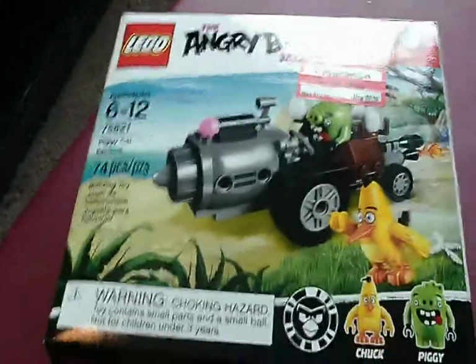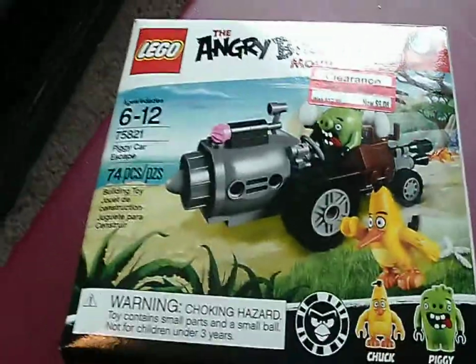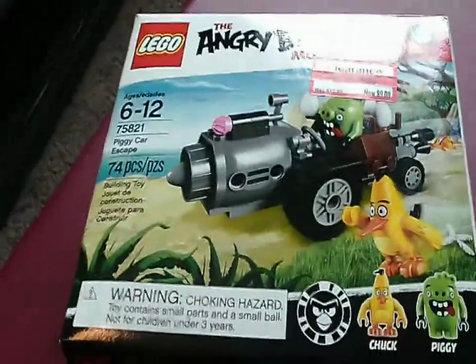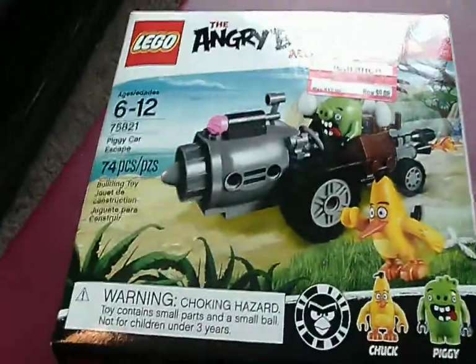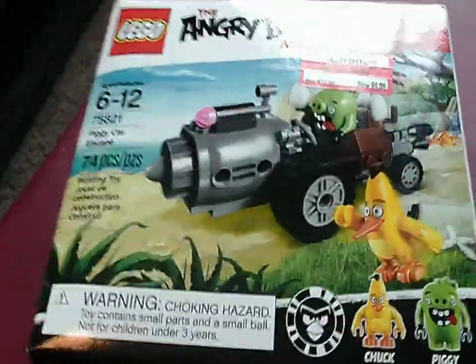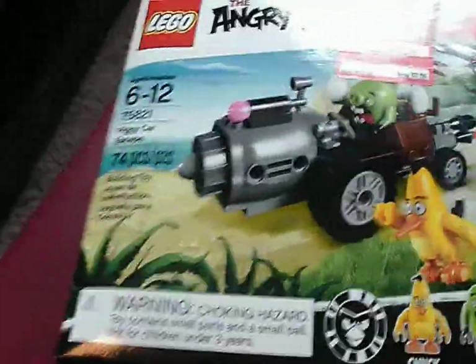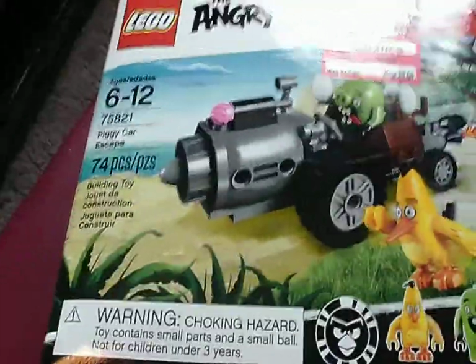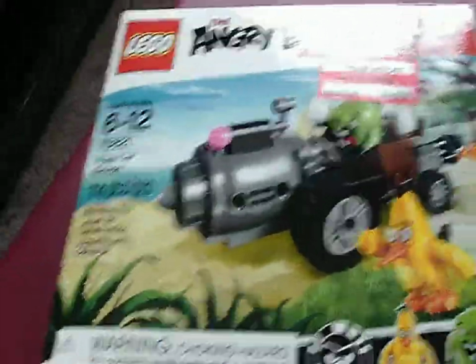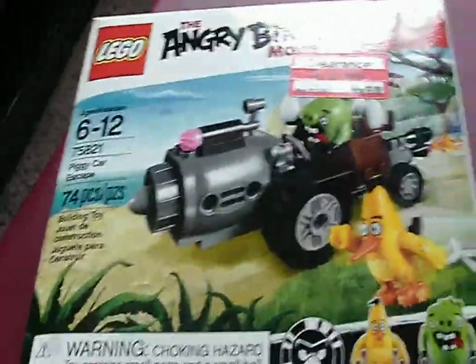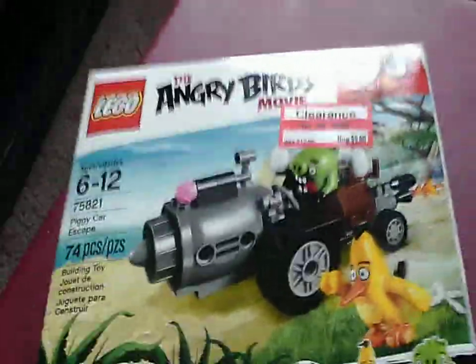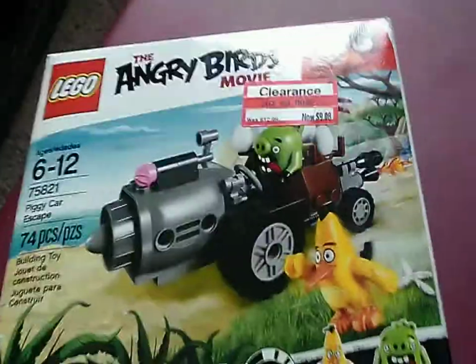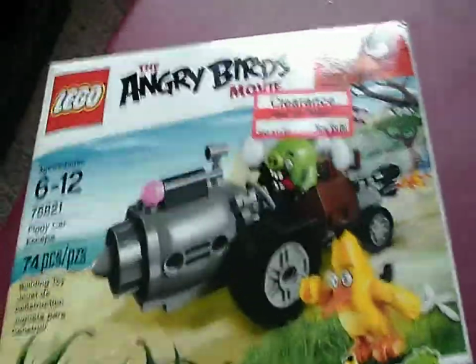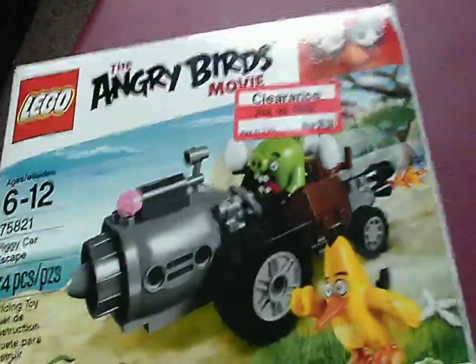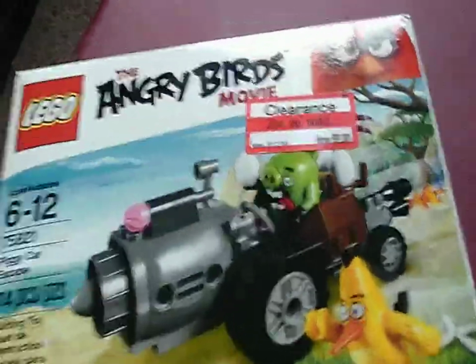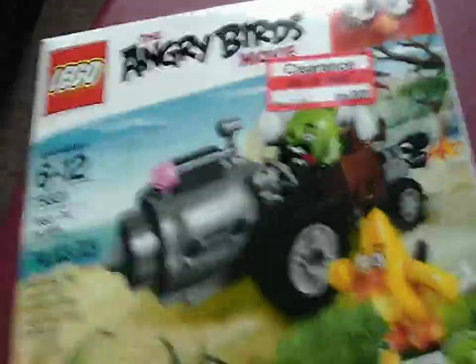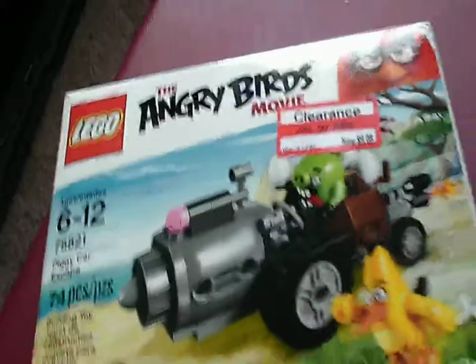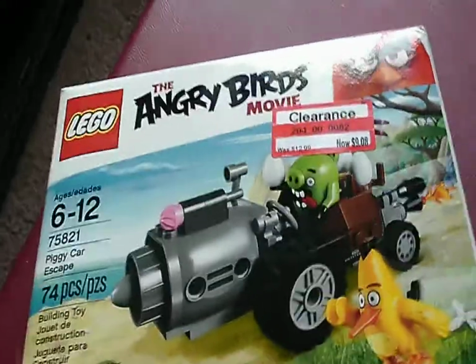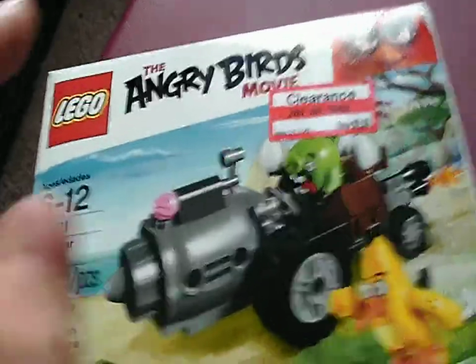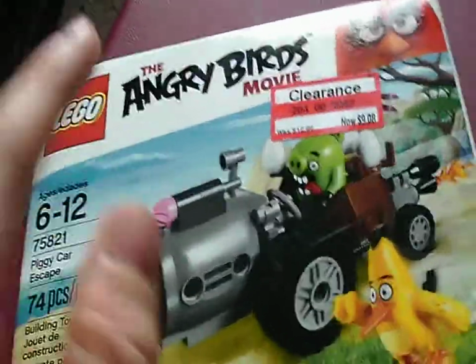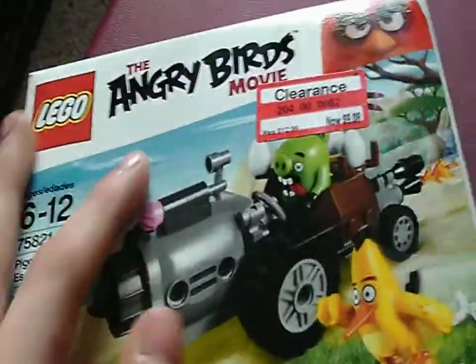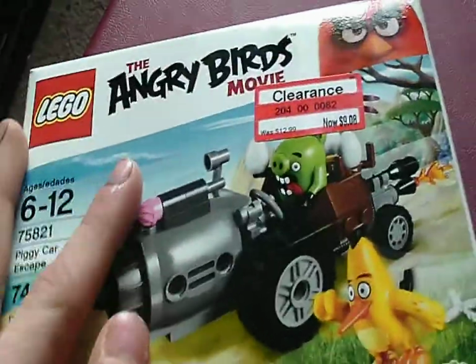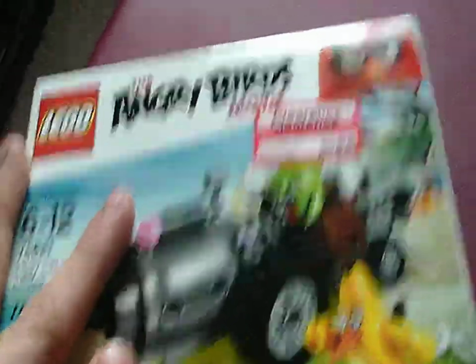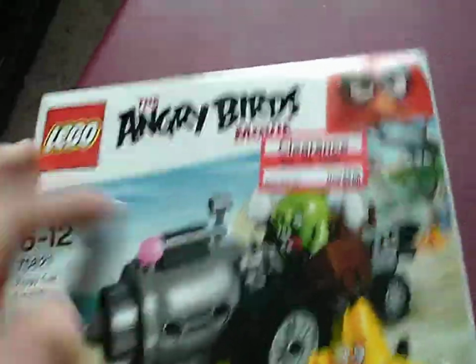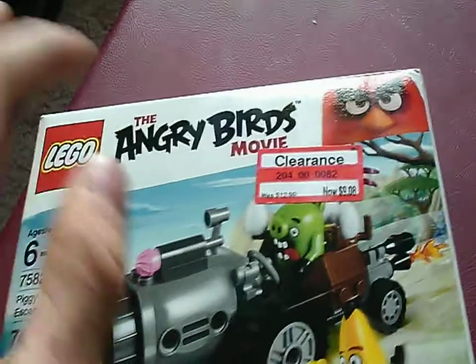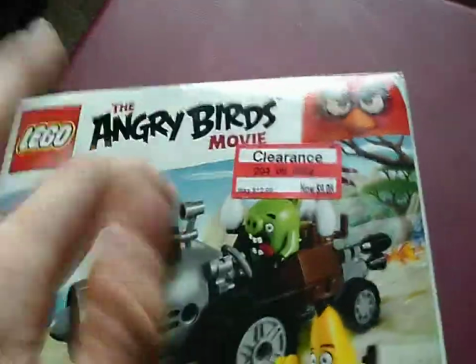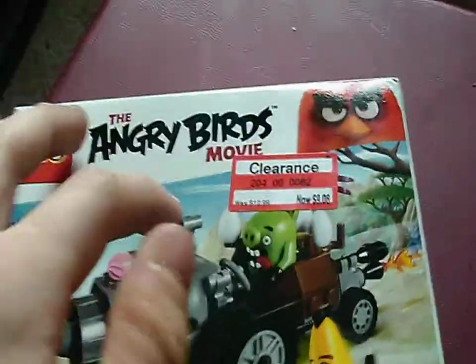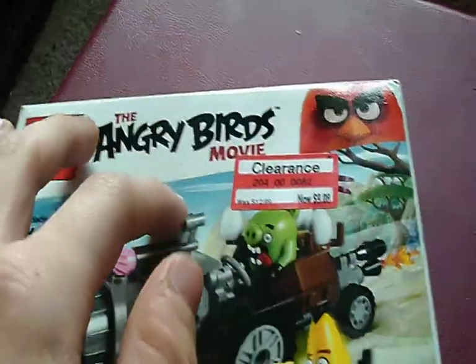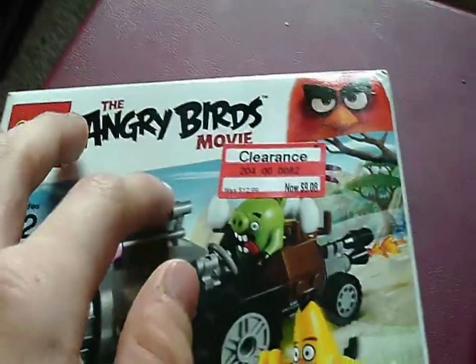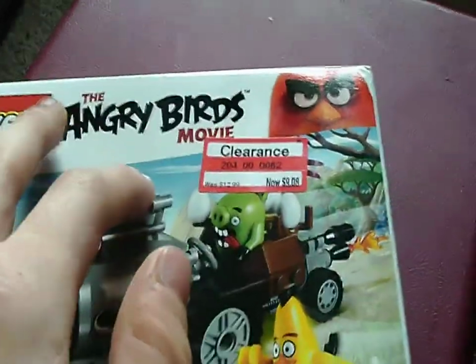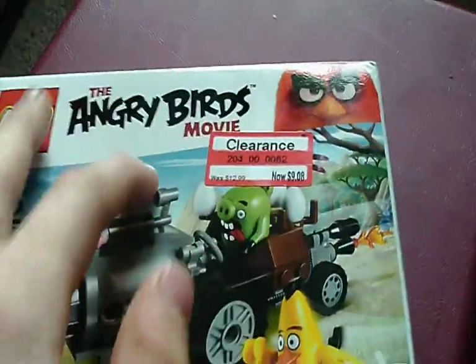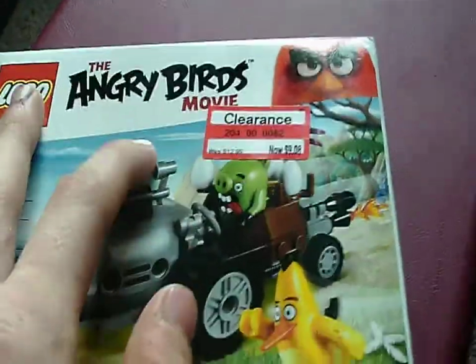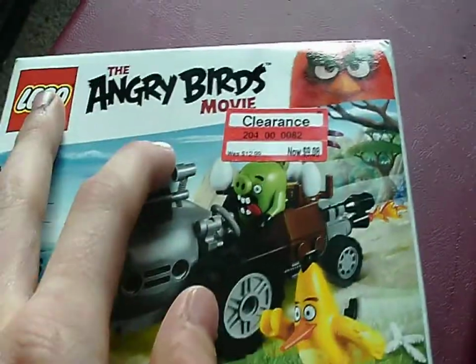Hi guys, it's Fezby here, and I'm doing another Lego unboxing. This time it's the Lego The Angry Birds Movie unboxing.